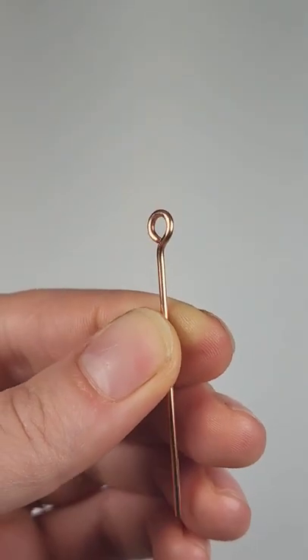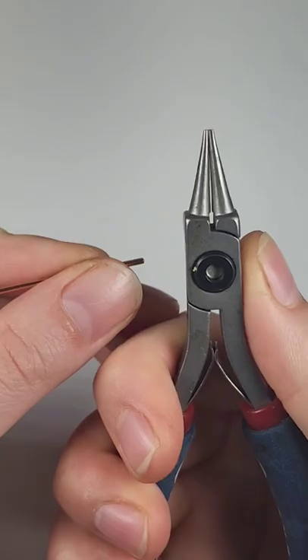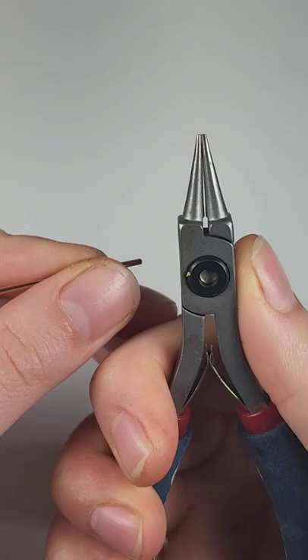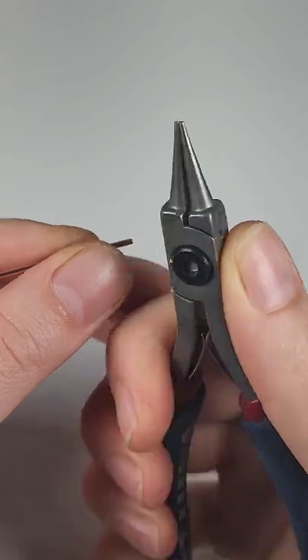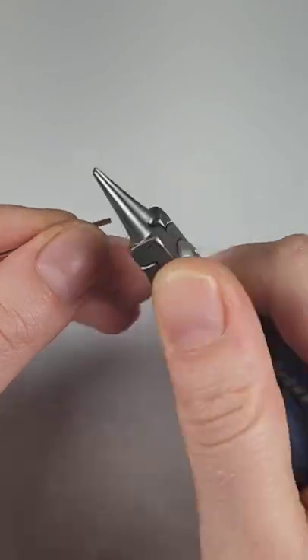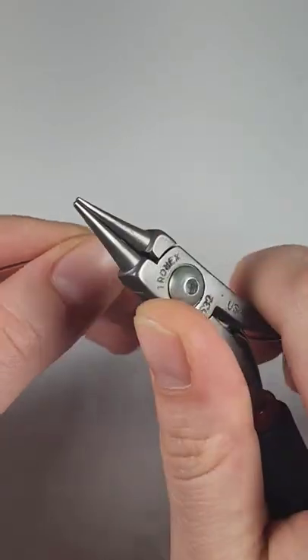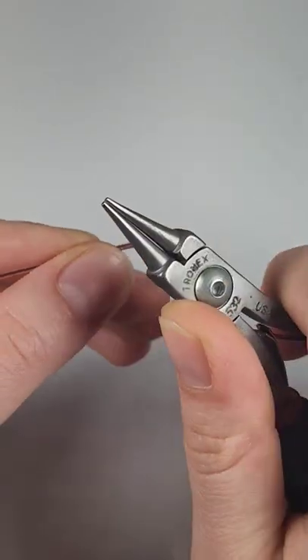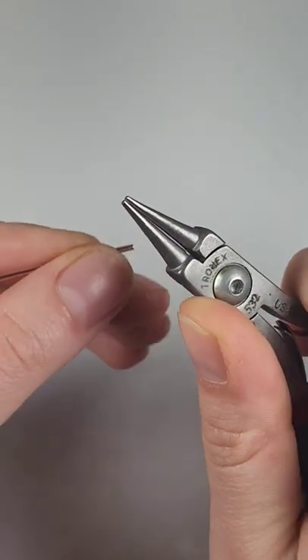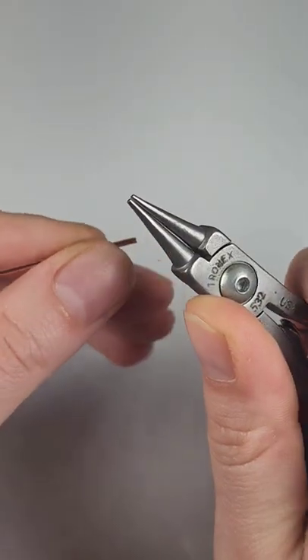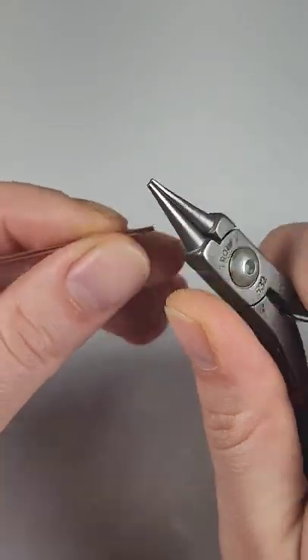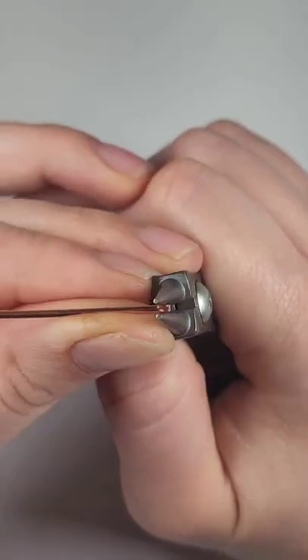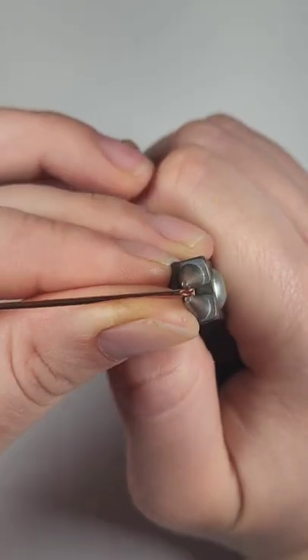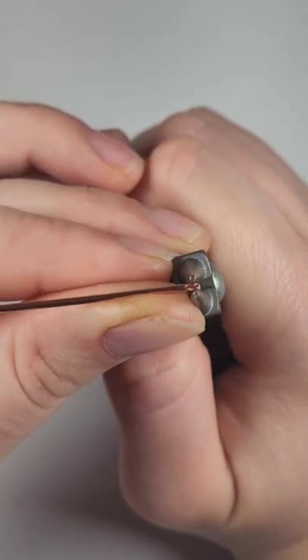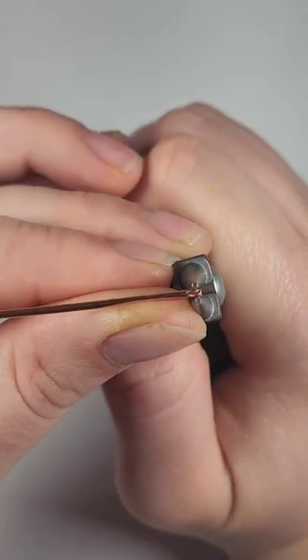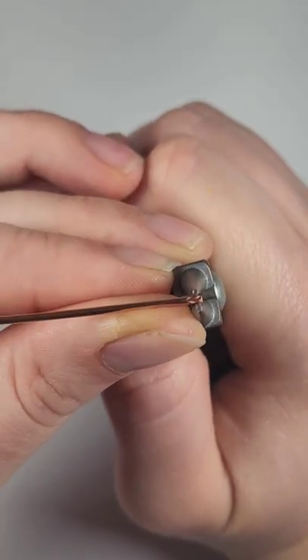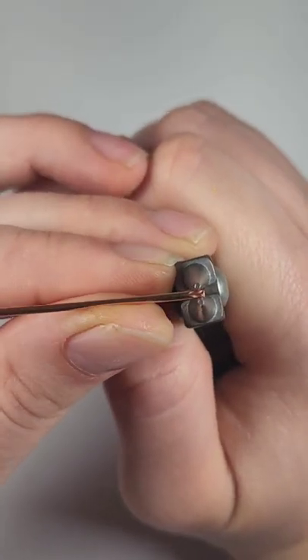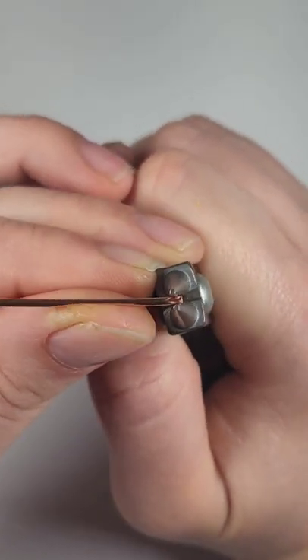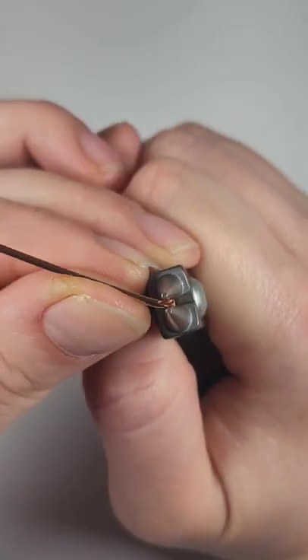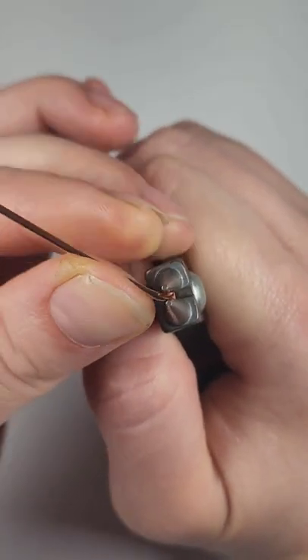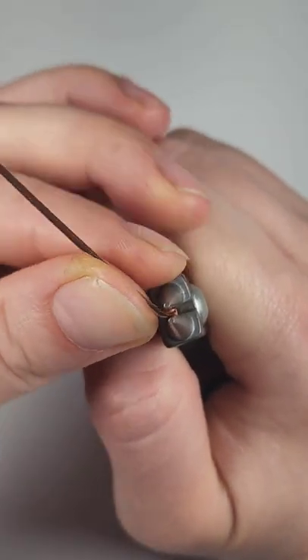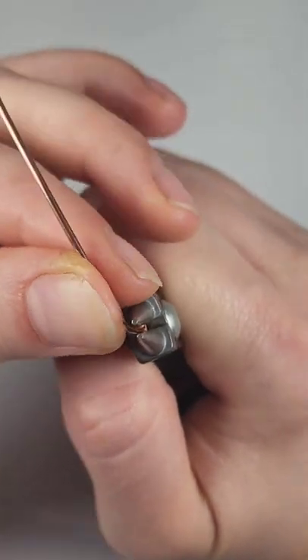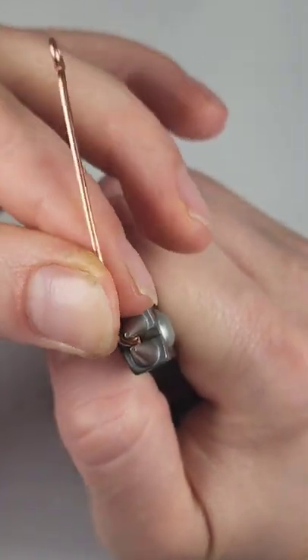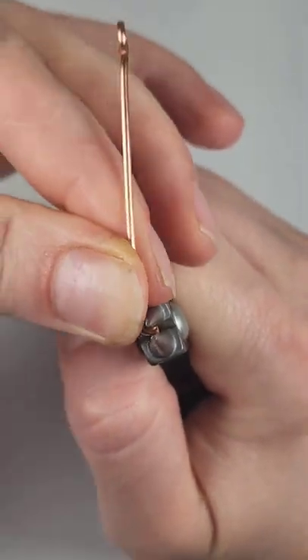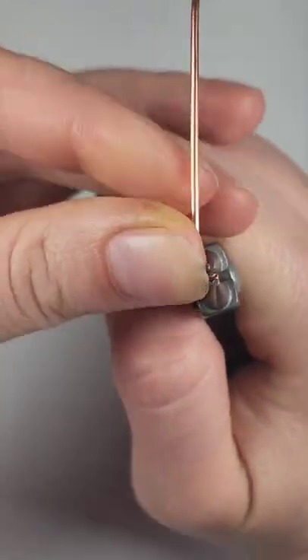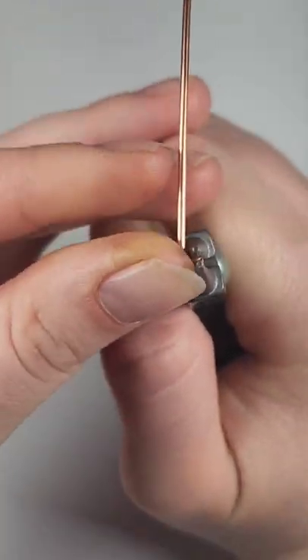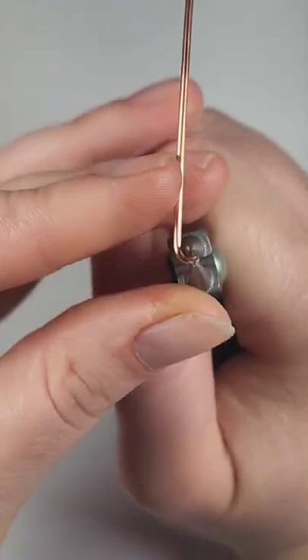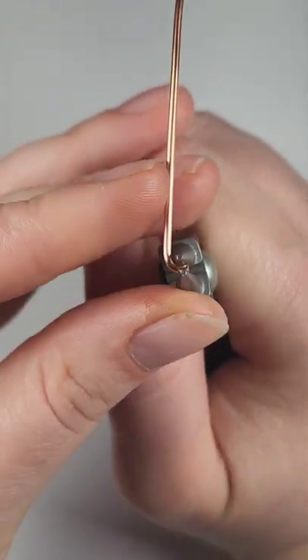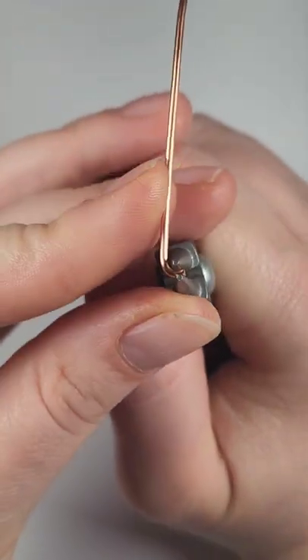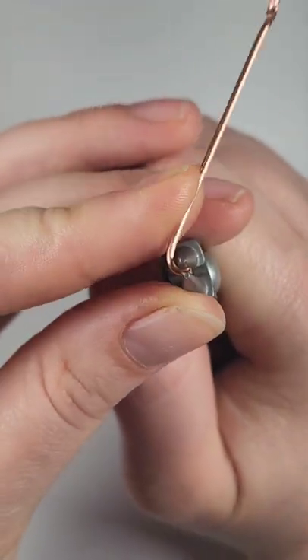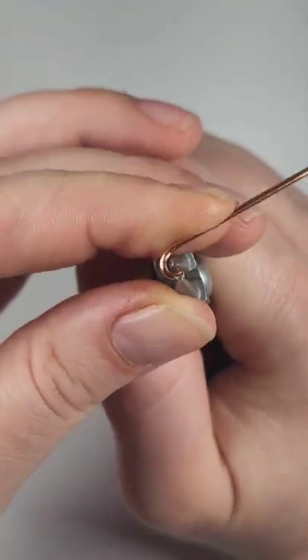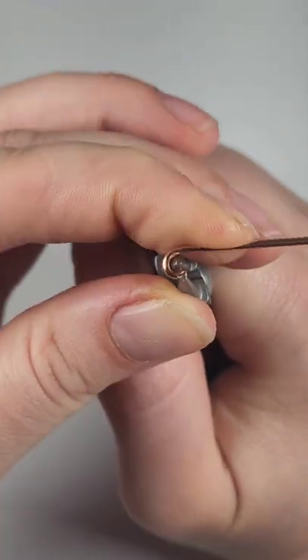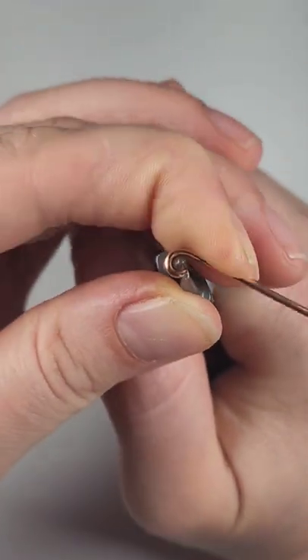I'll show you that process one more time using regular round nose pliers, for anyone who may not have bailing pliers.